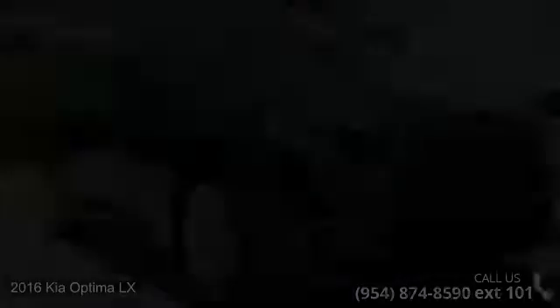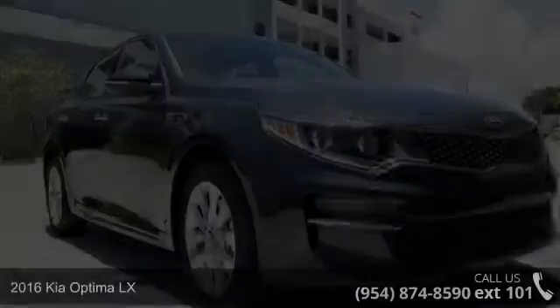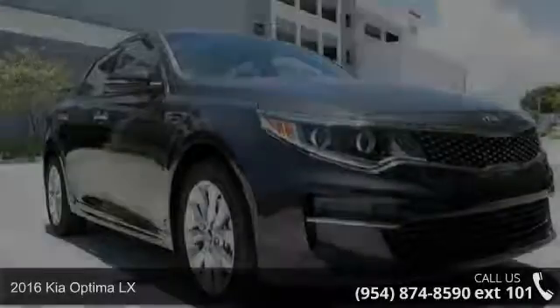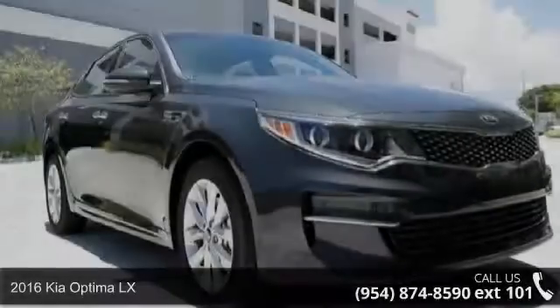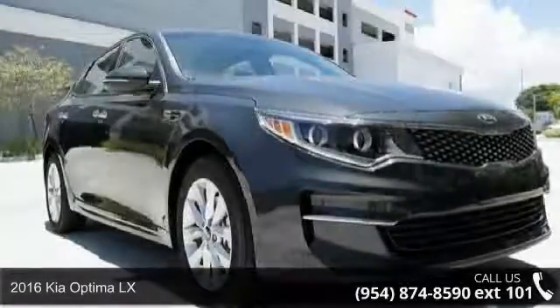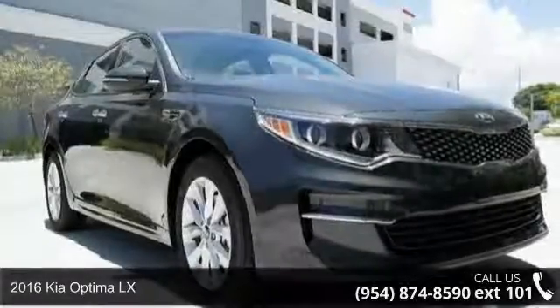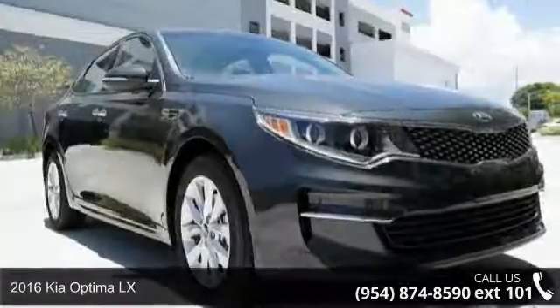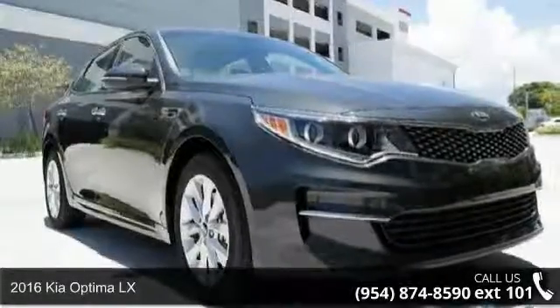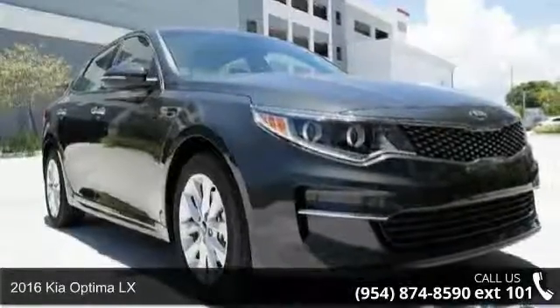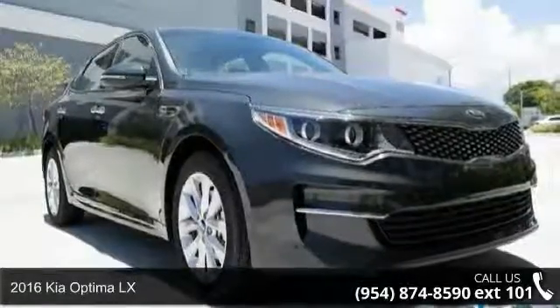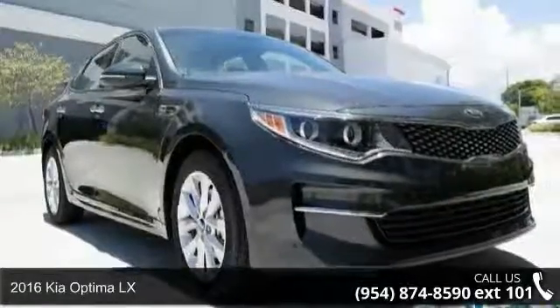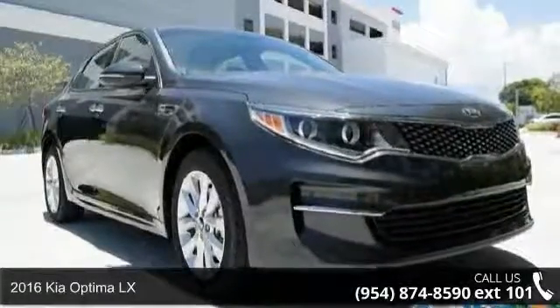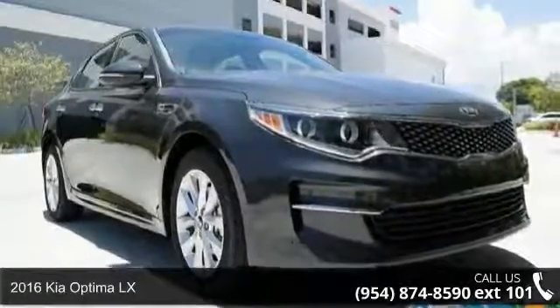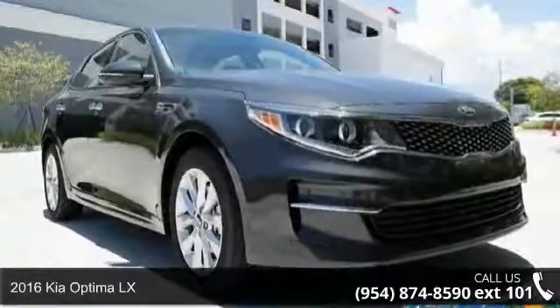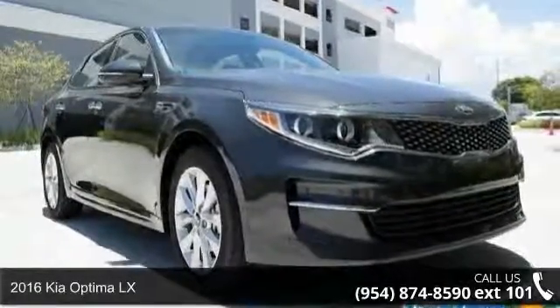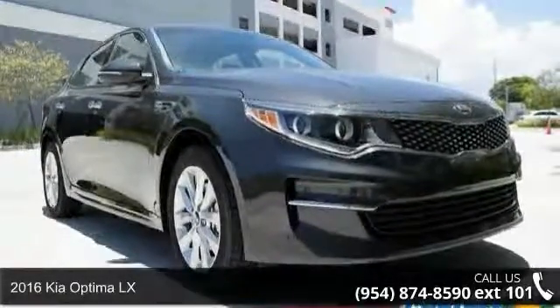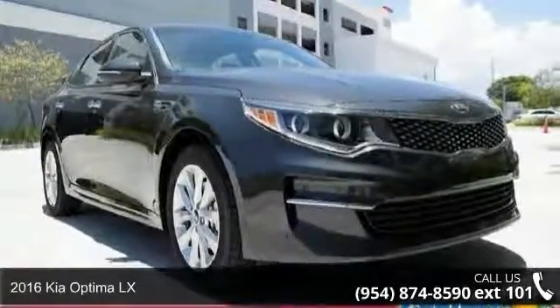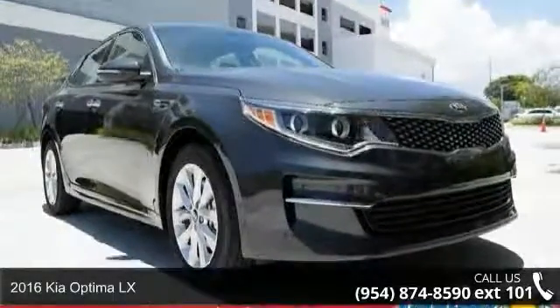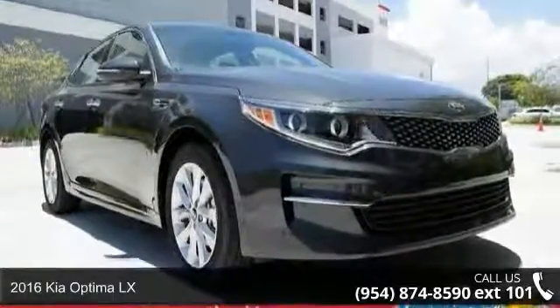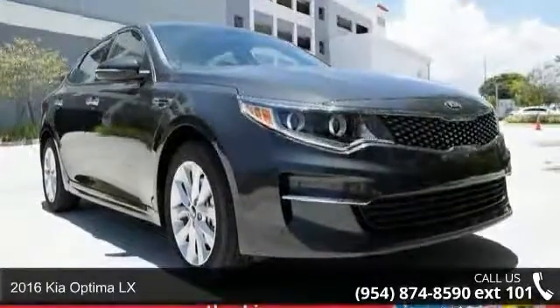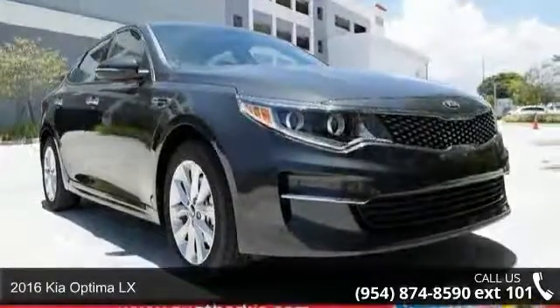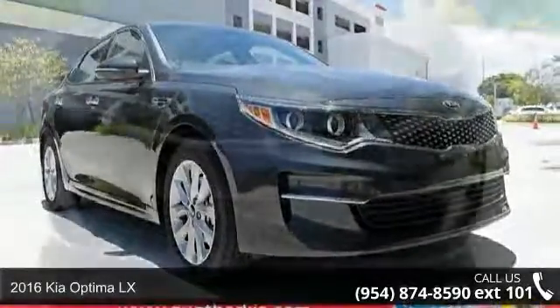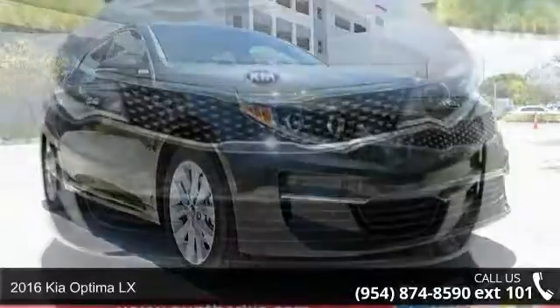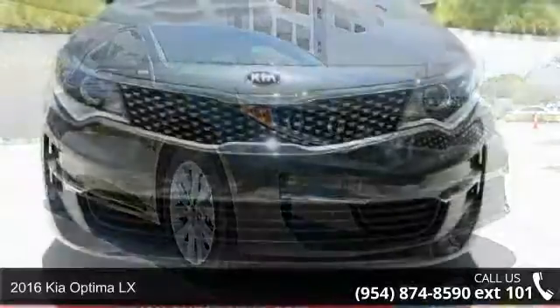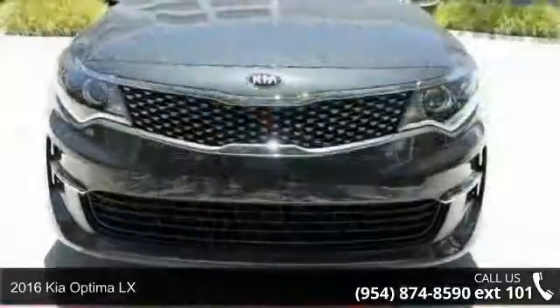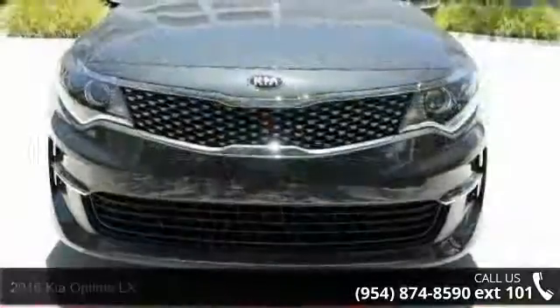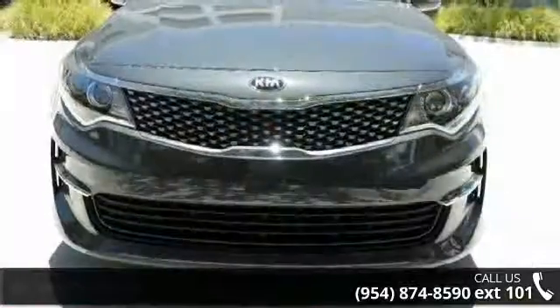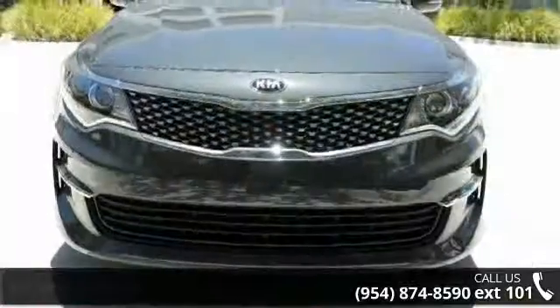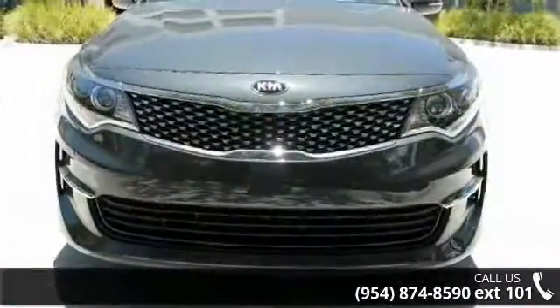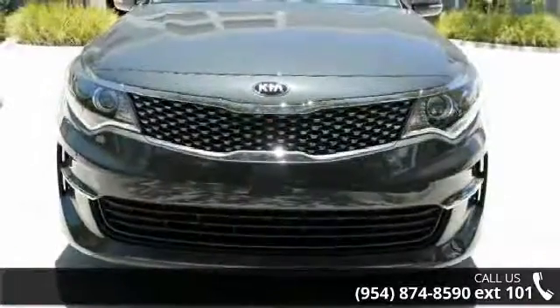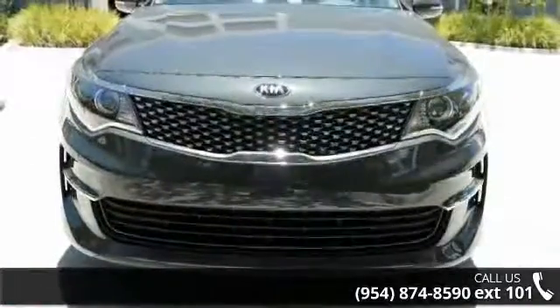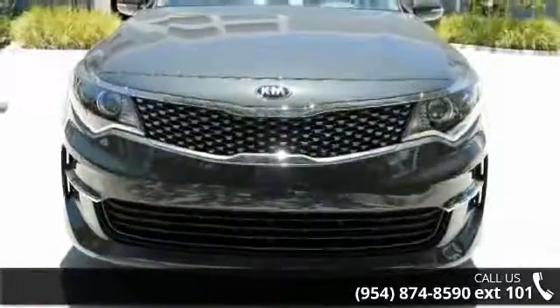Step into the 2016 Kia Optima LX. If you are looking for a first-rate auto, this one could be yours today.